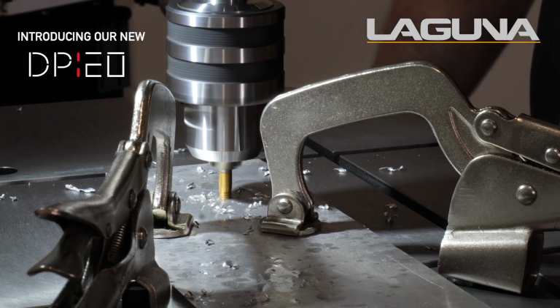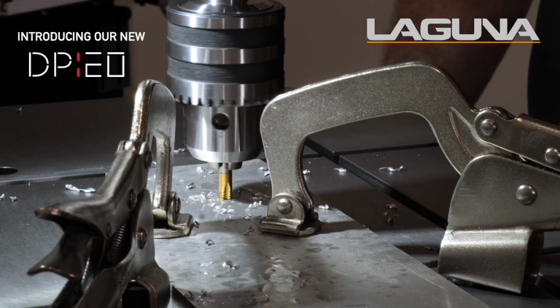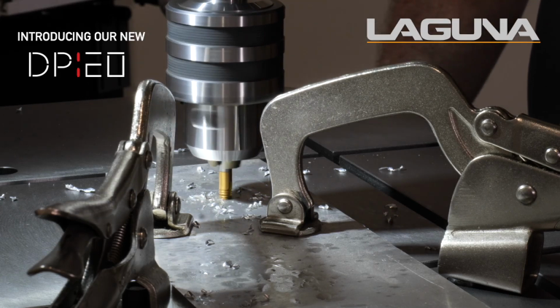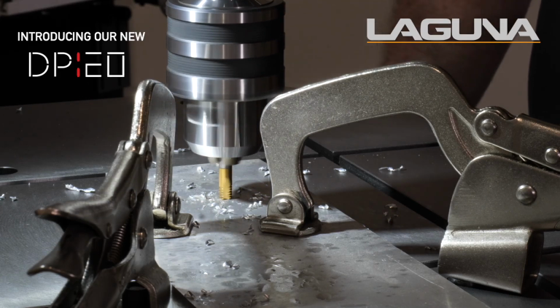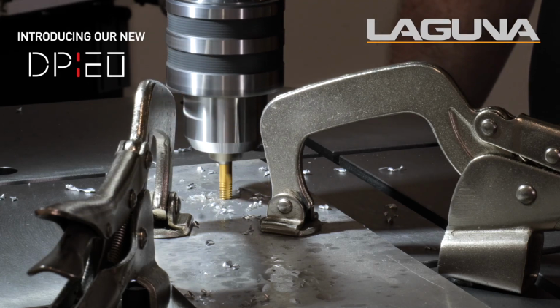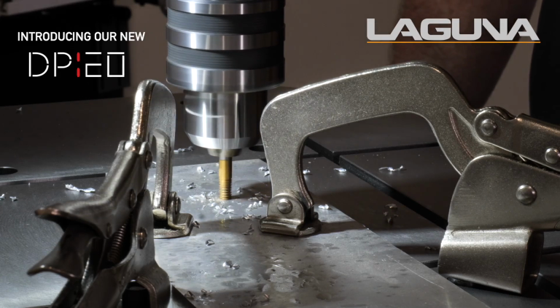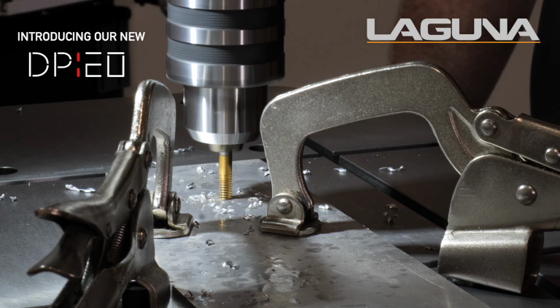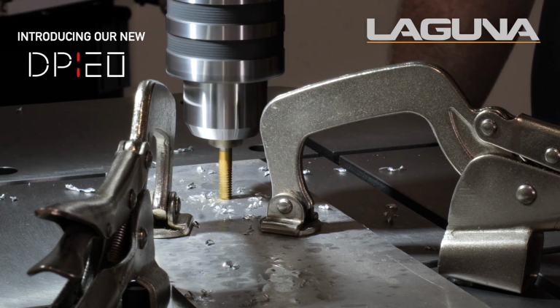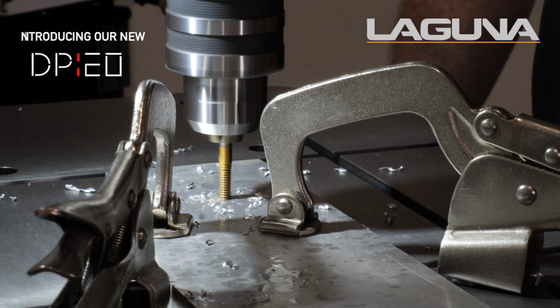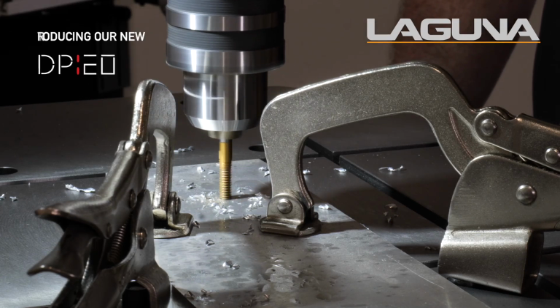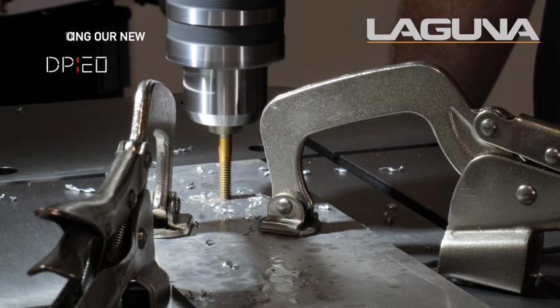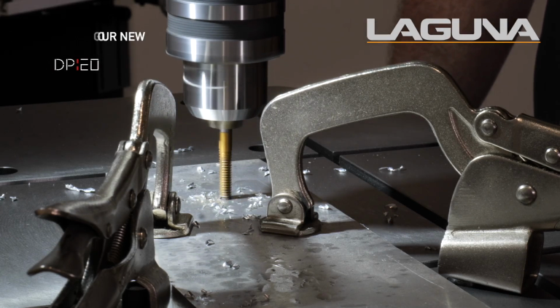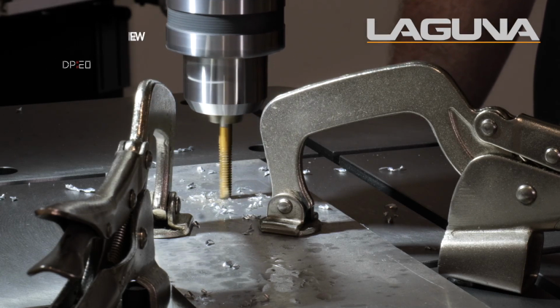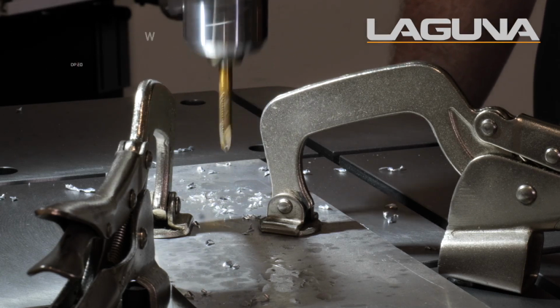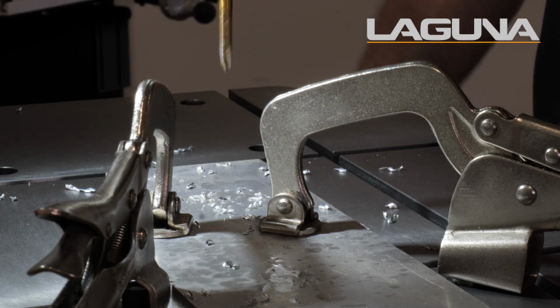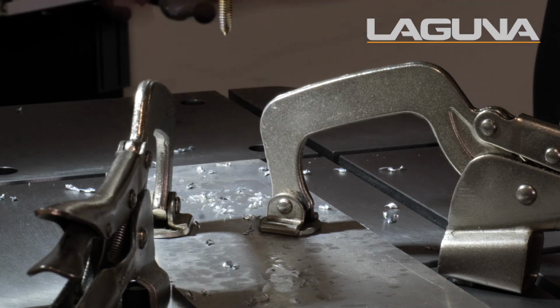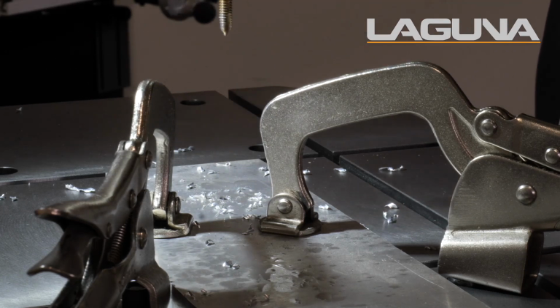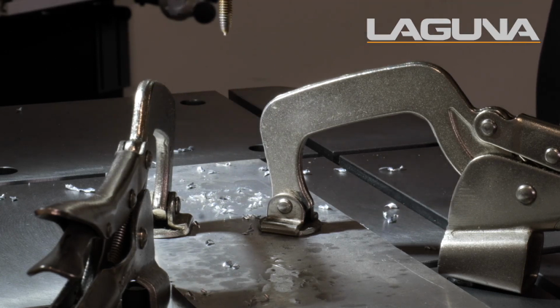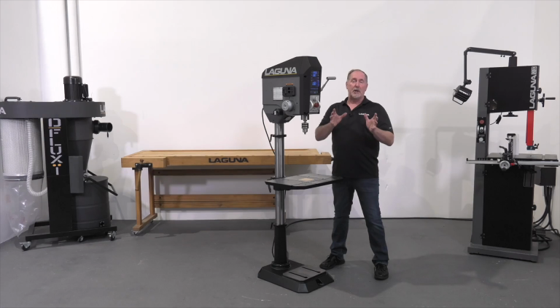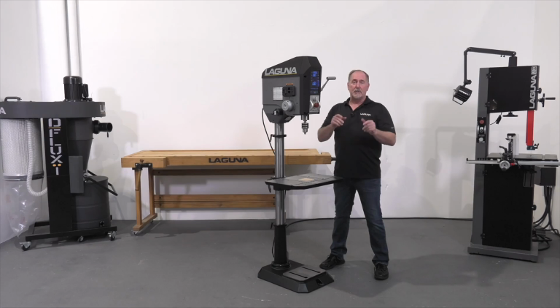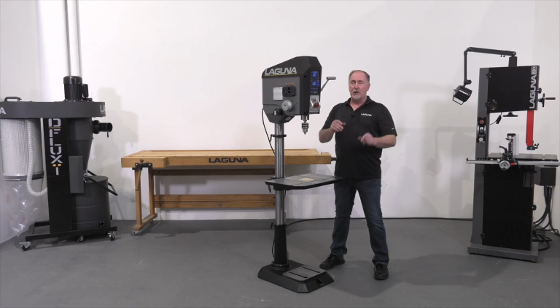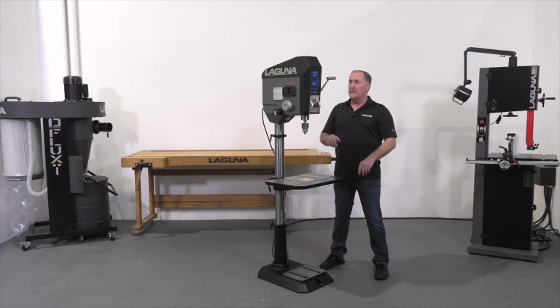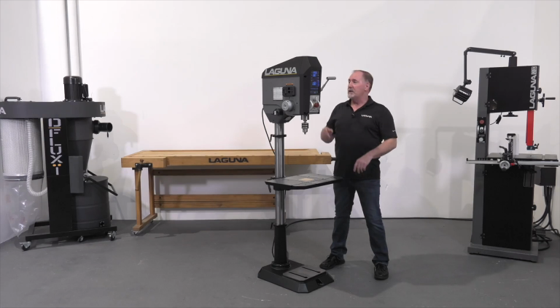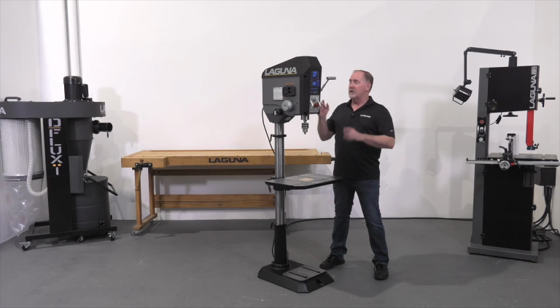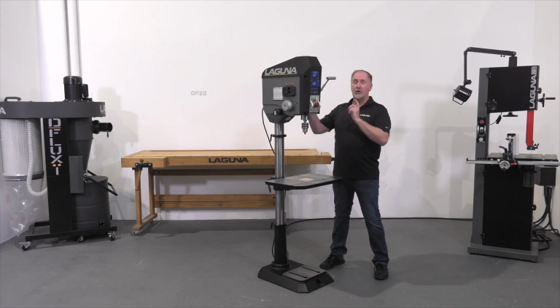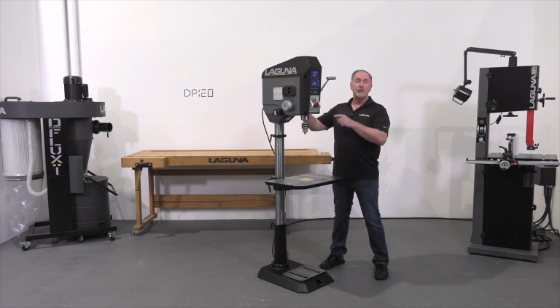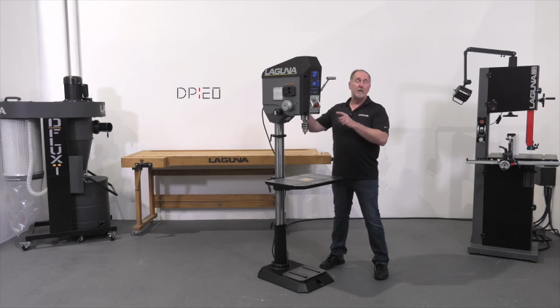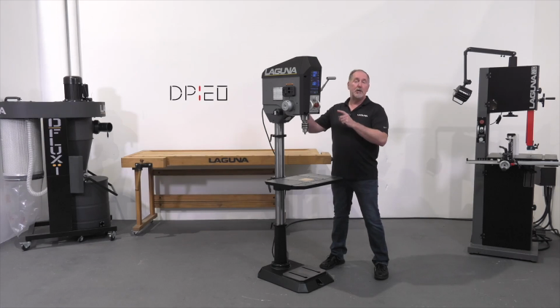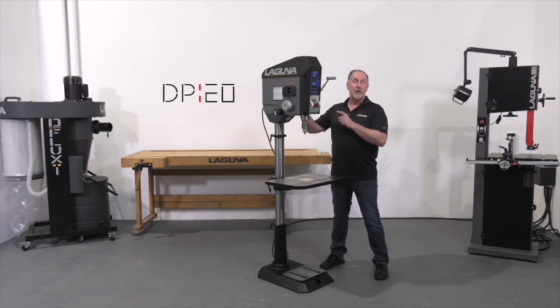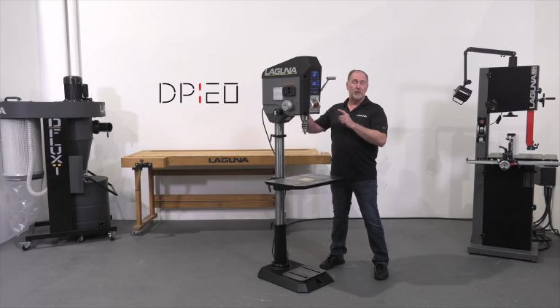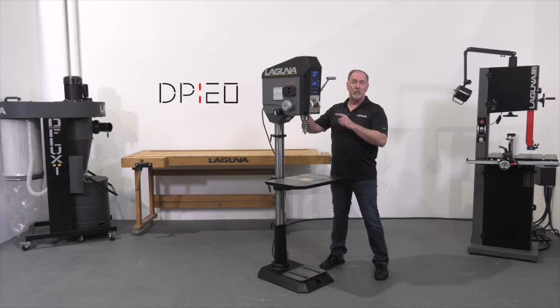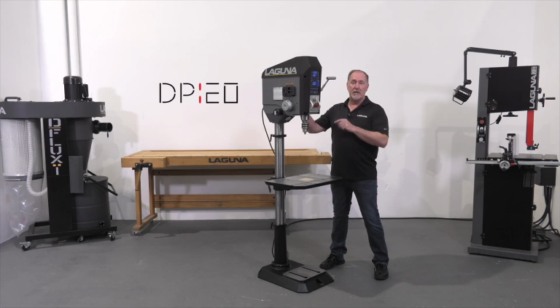Hi, Jay Andrews here with Laguna Tools, and today I've got something really special for you — our new DP20 drill press.